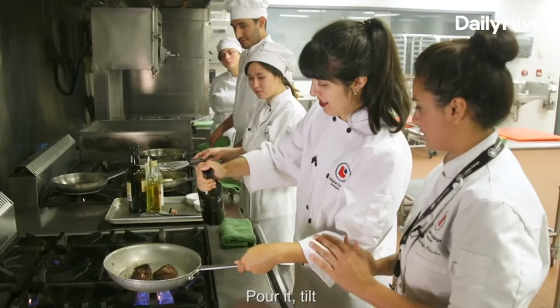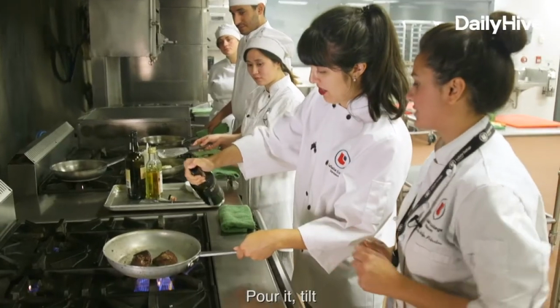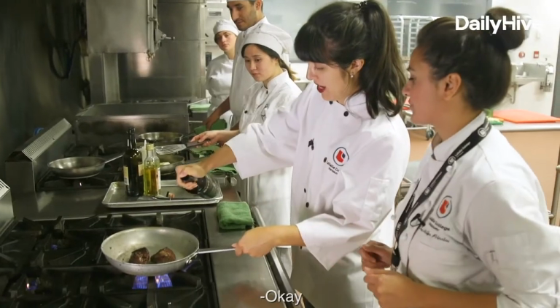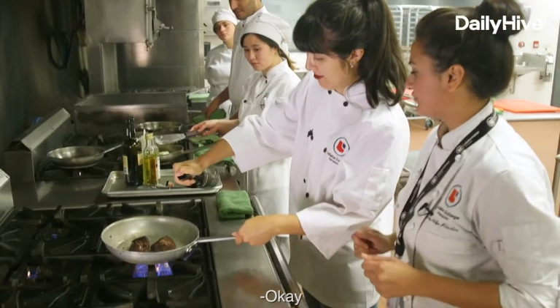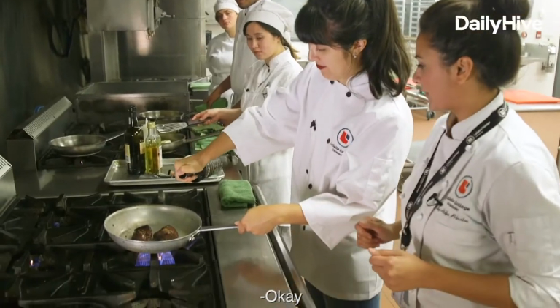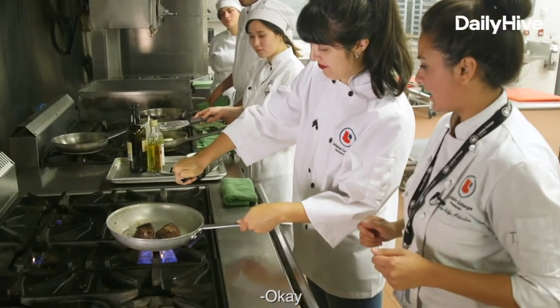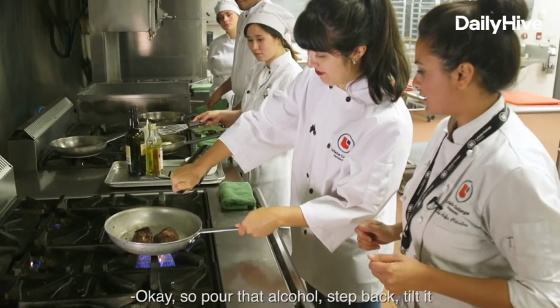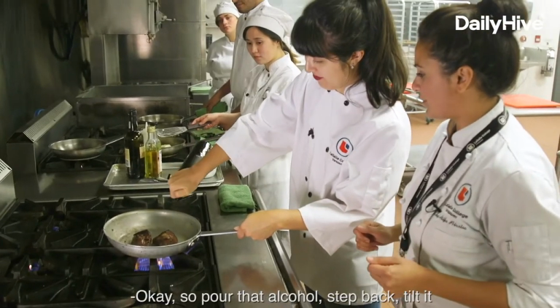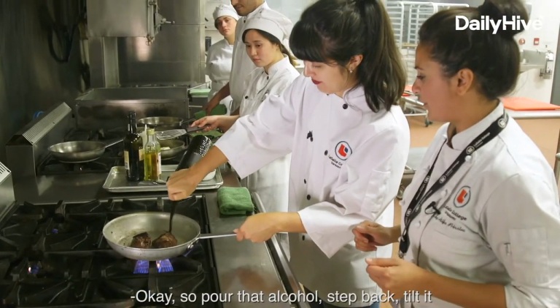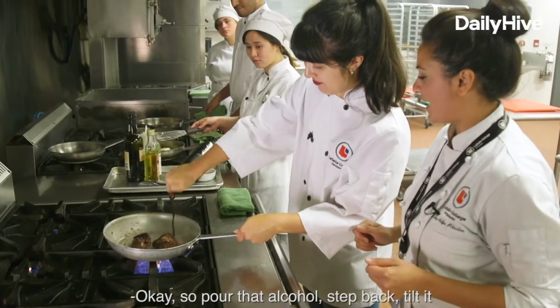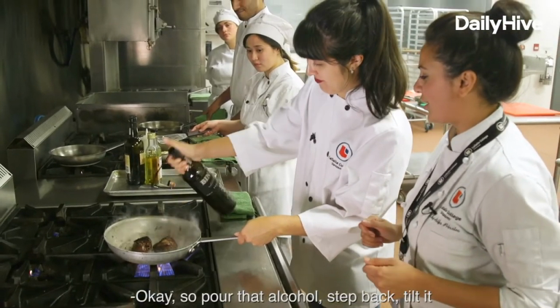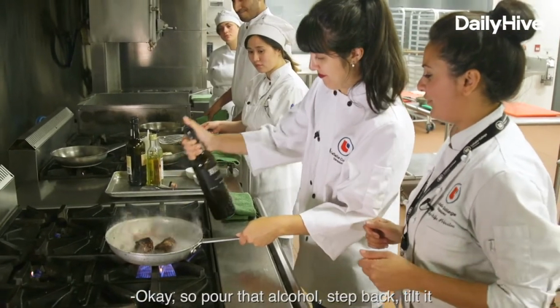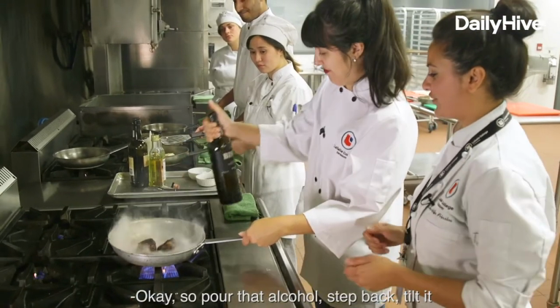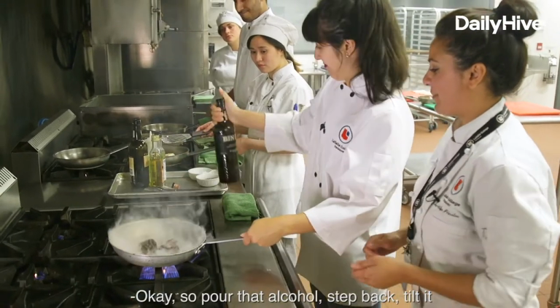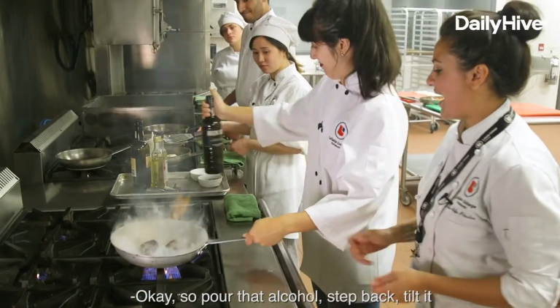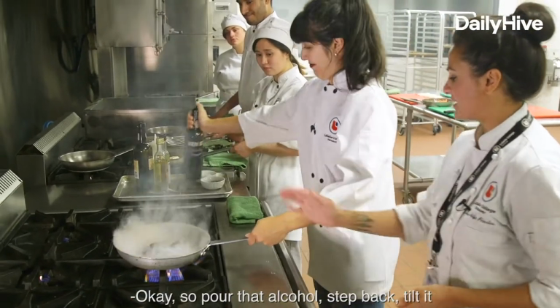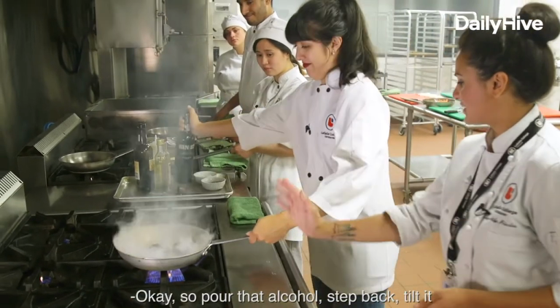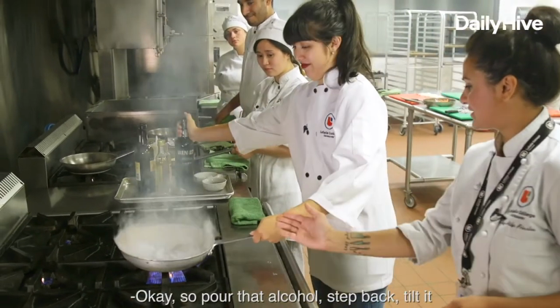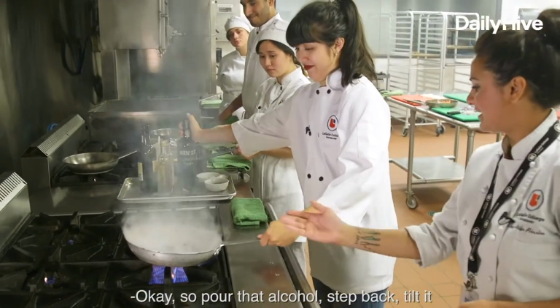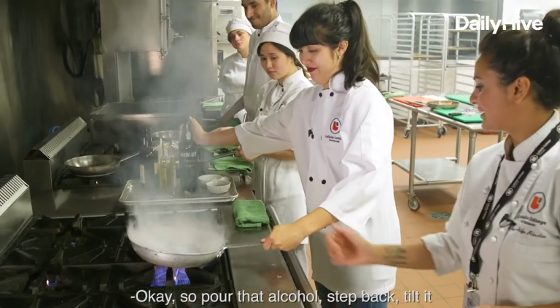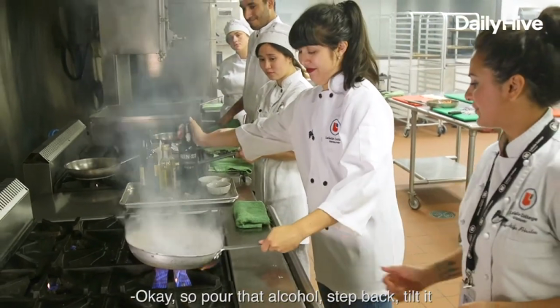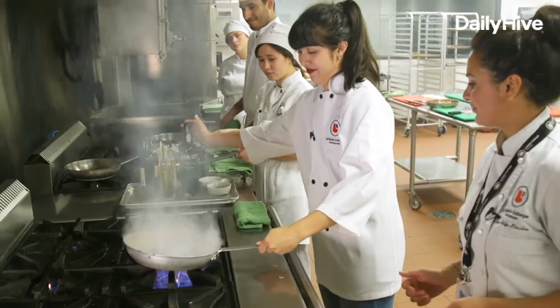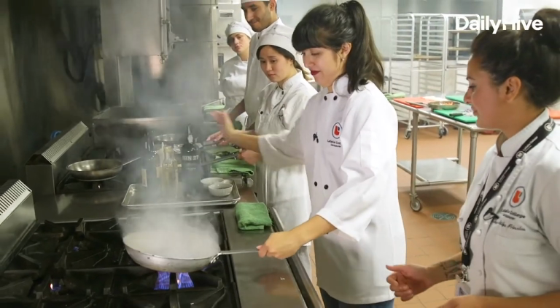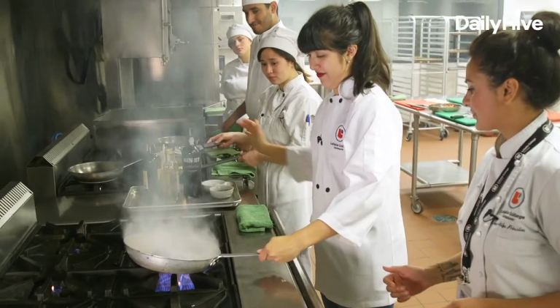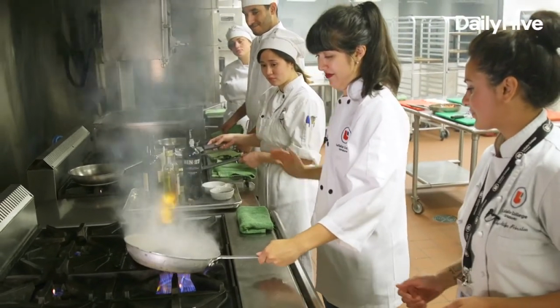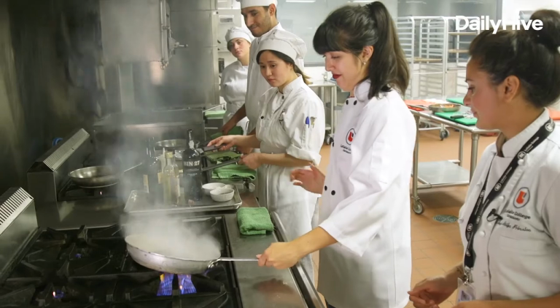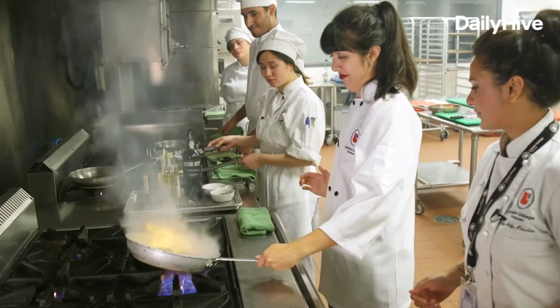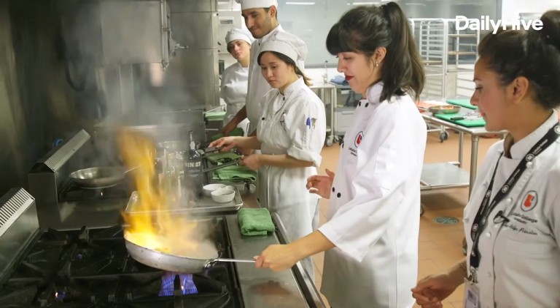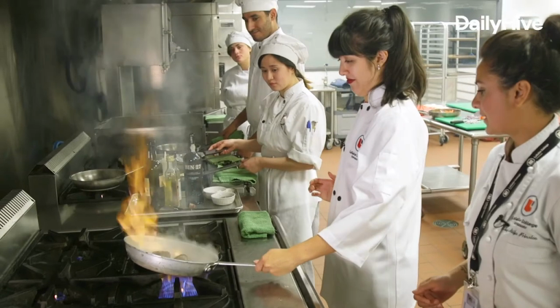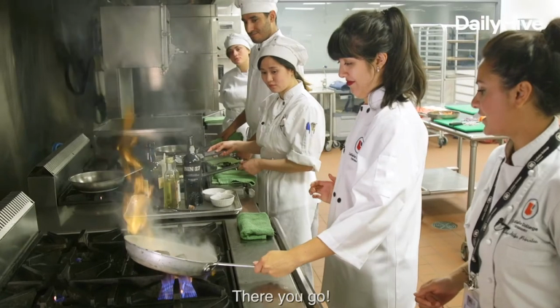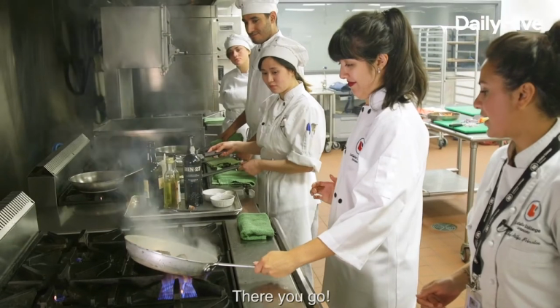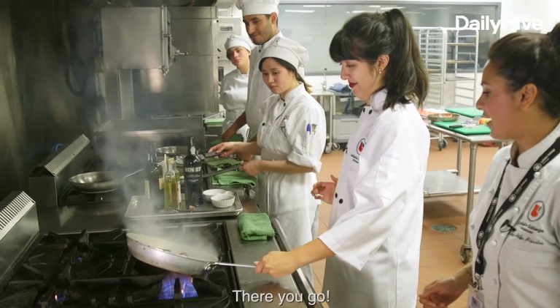Pour it, tilt. So pour that alcohol, step back, tilt it. There you go.